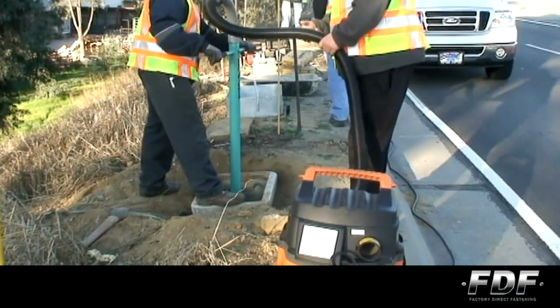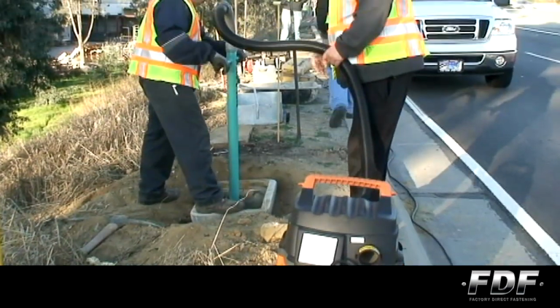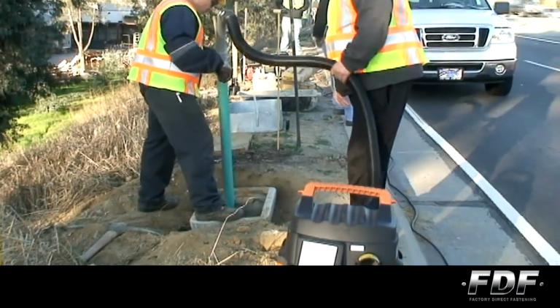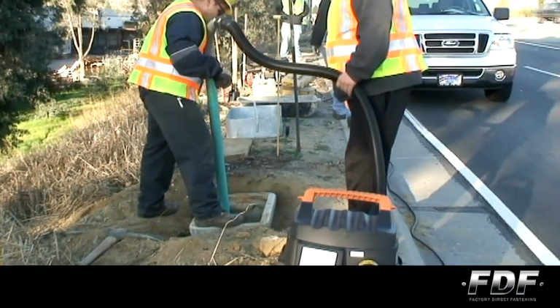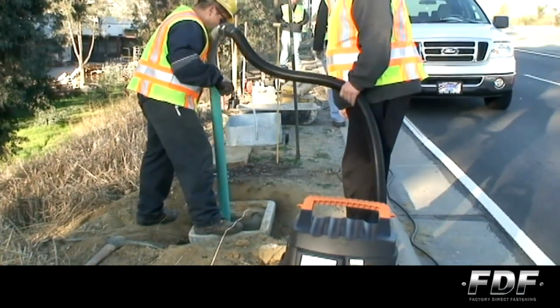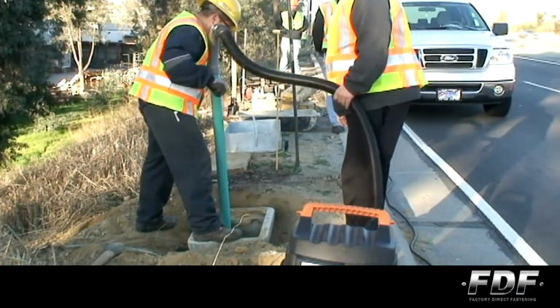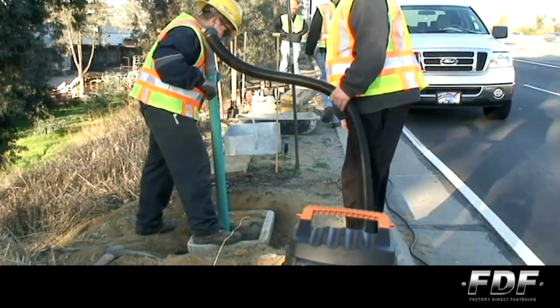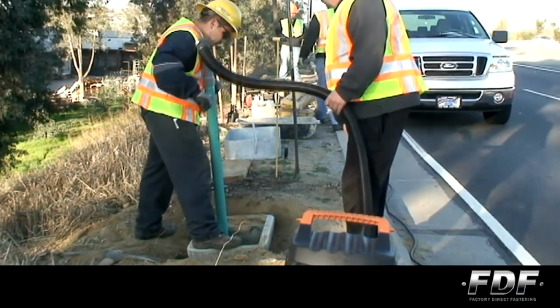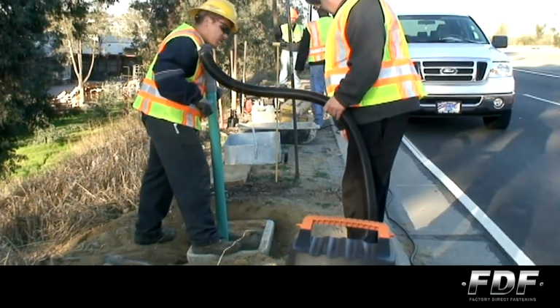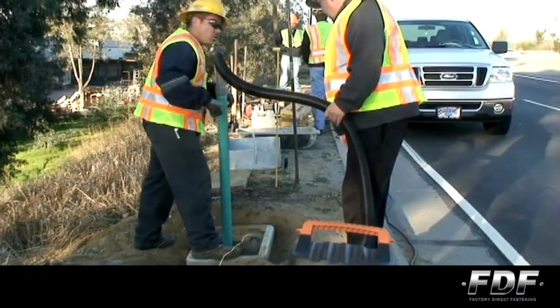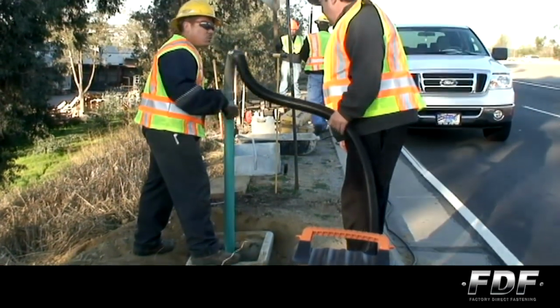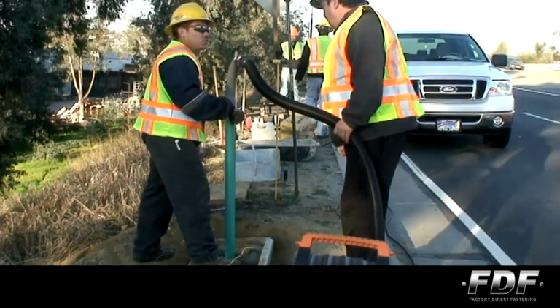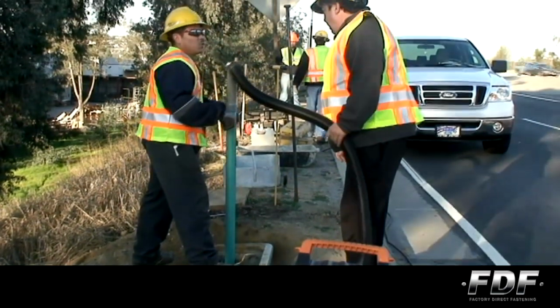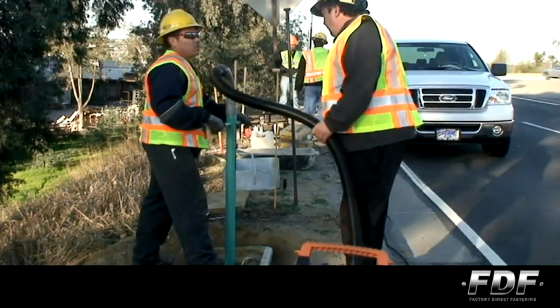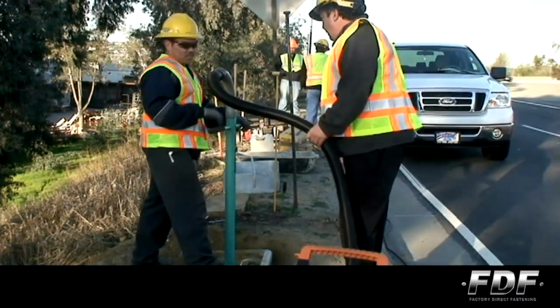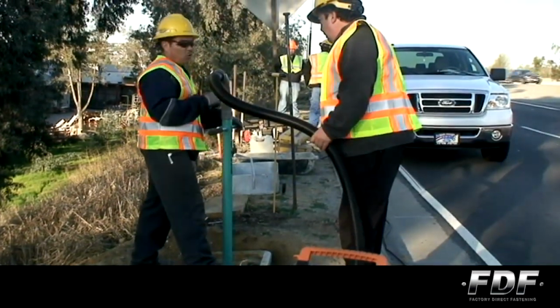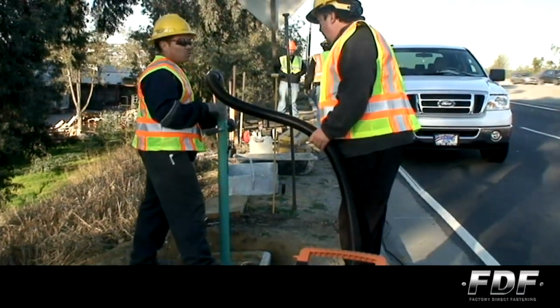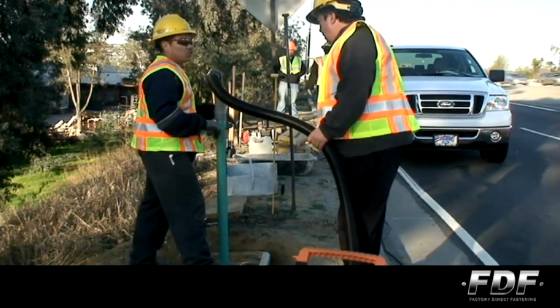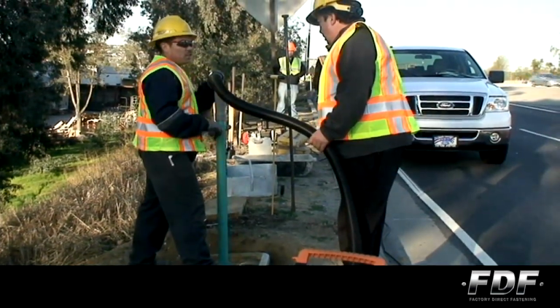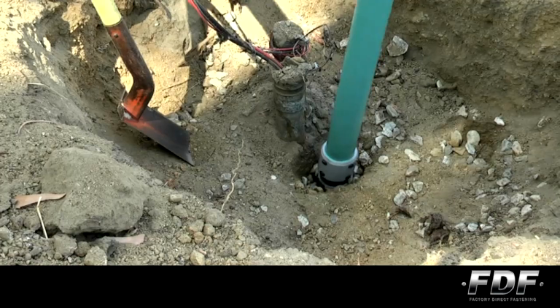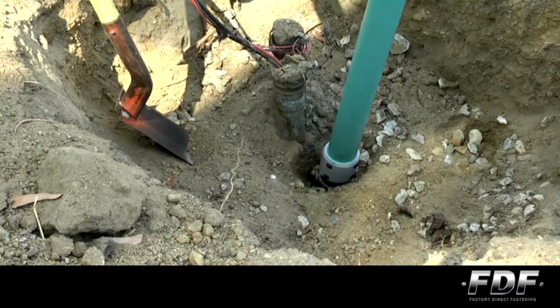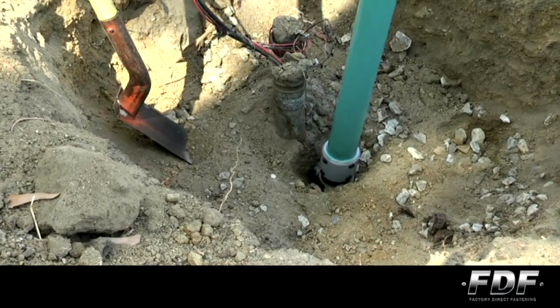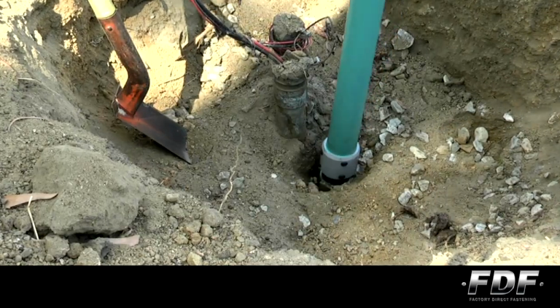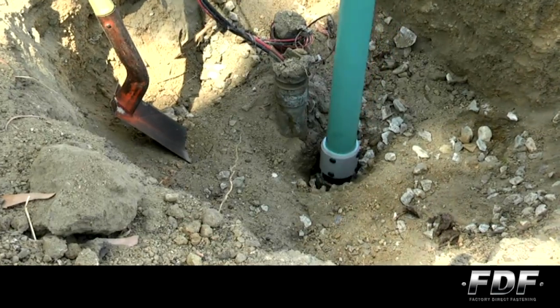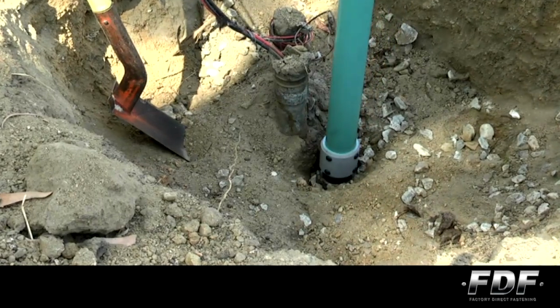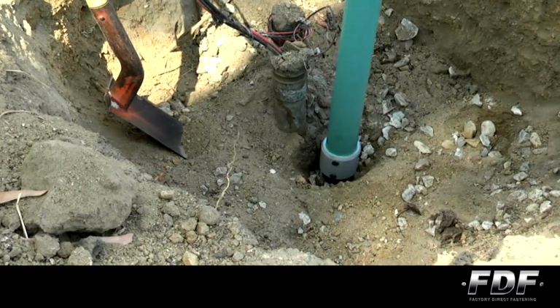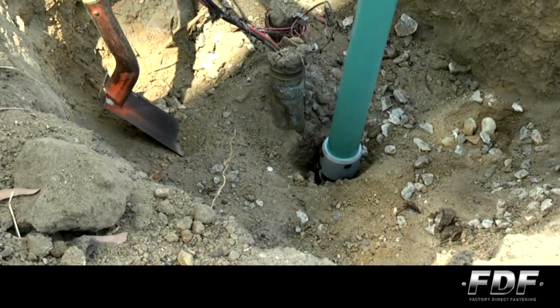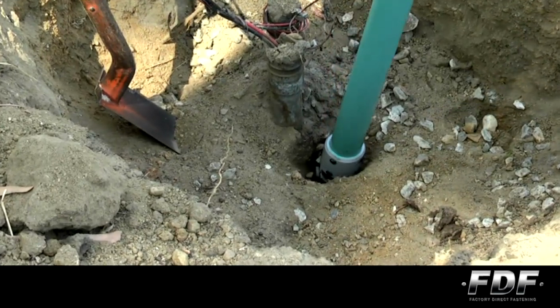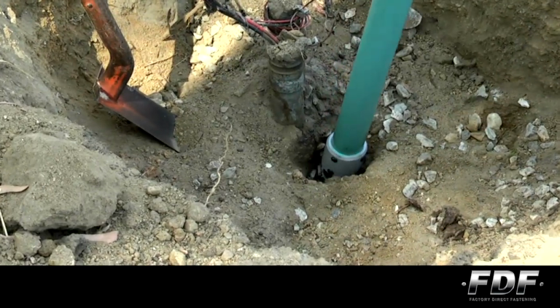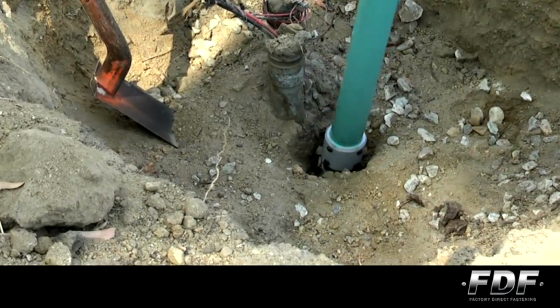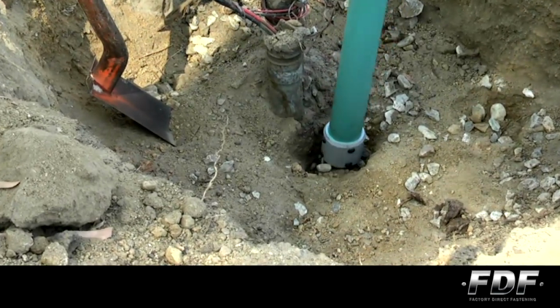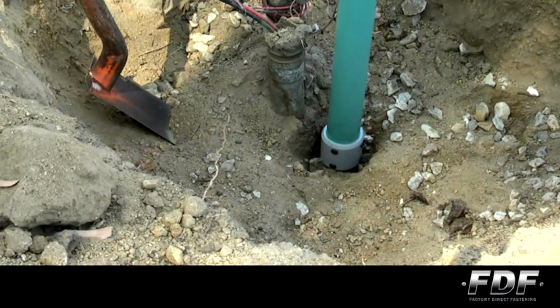The Steed makes the long, tedious job of digging multiple holes quicker and easier, better than any hand tool on the market today.